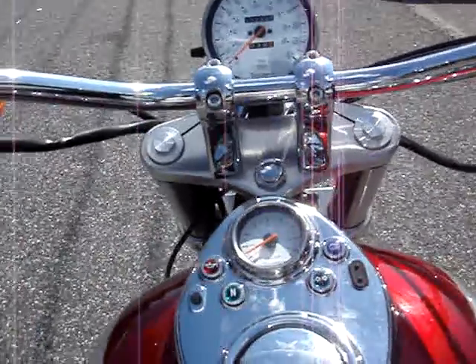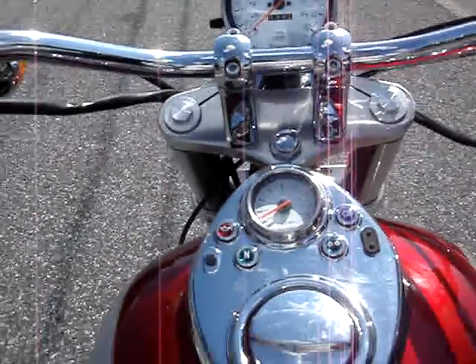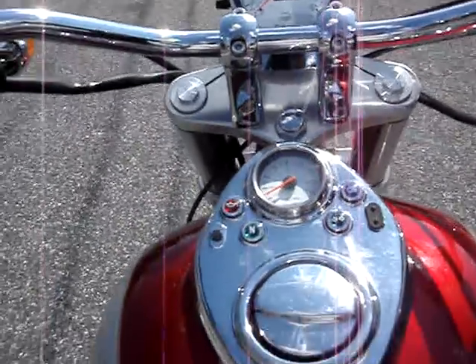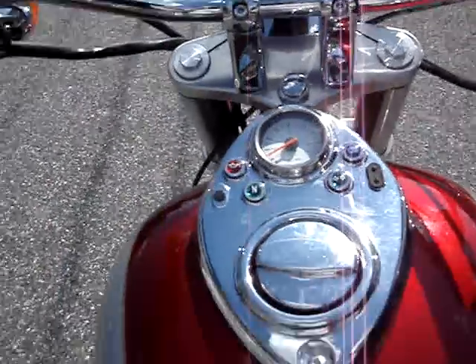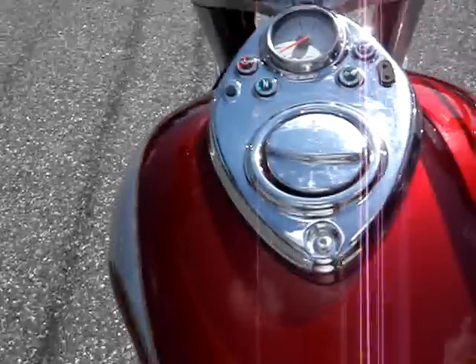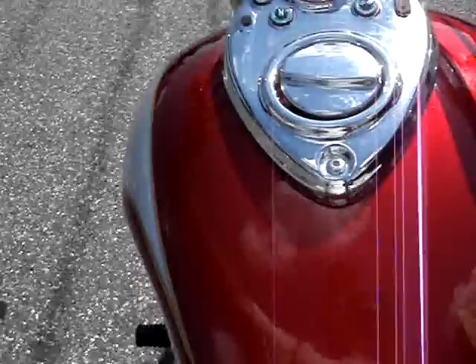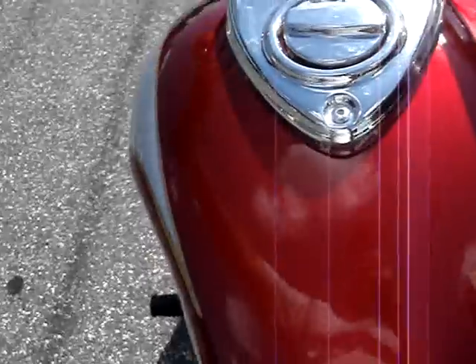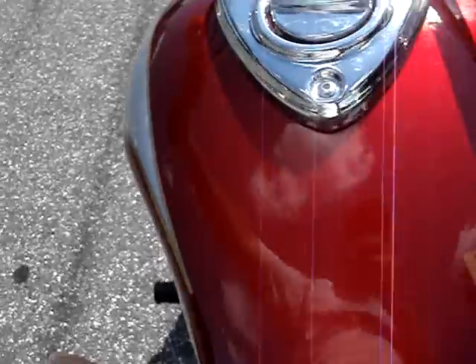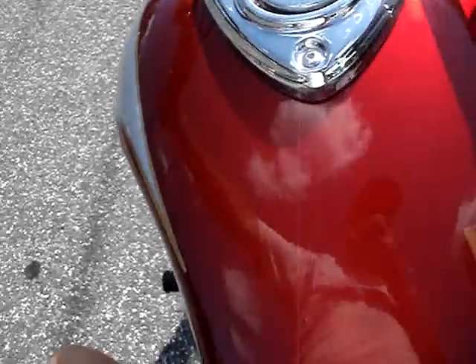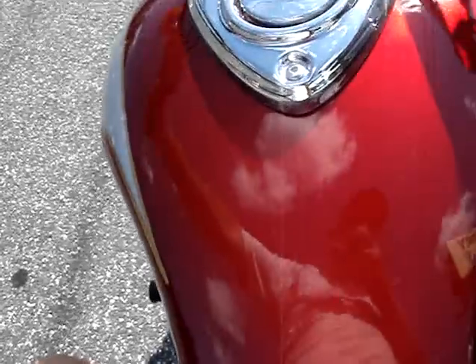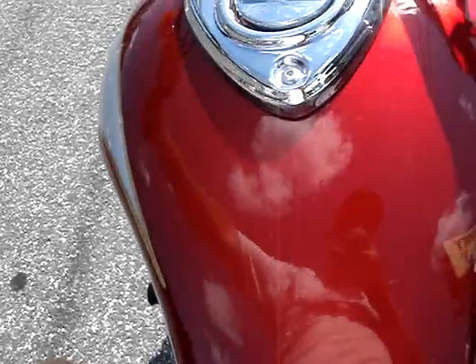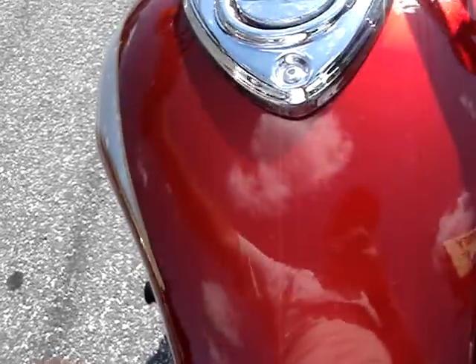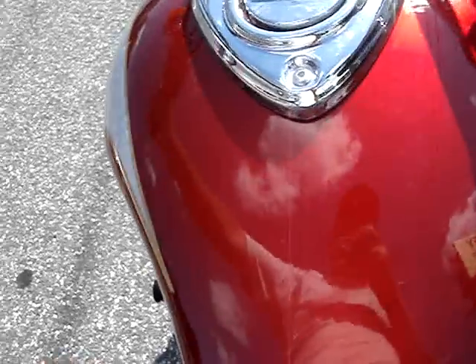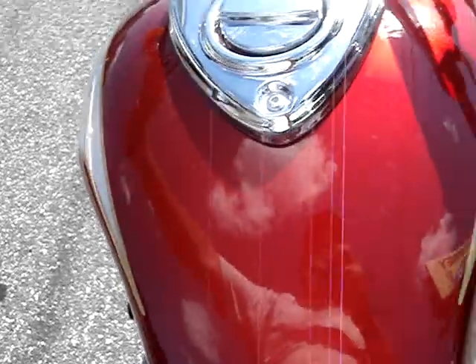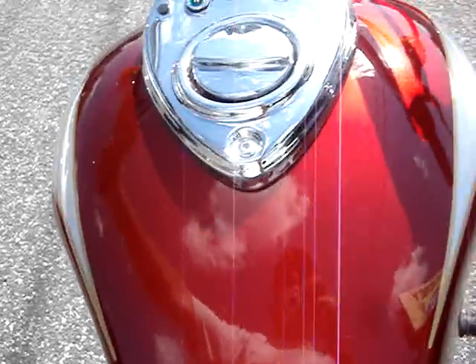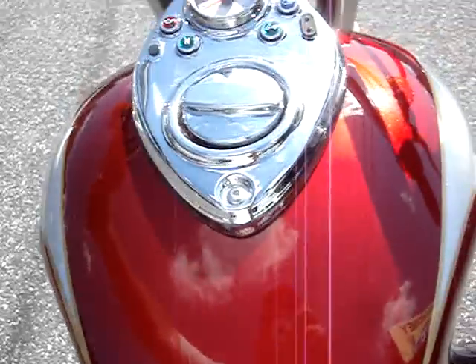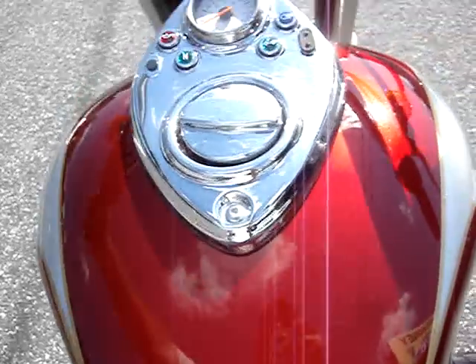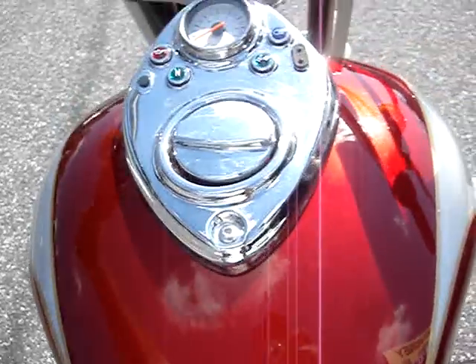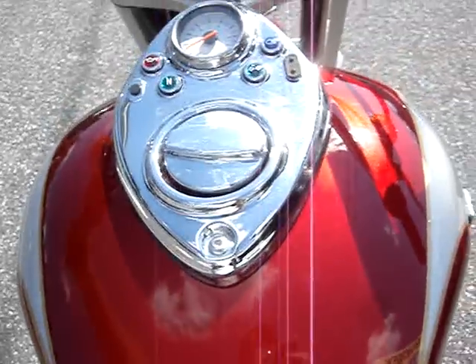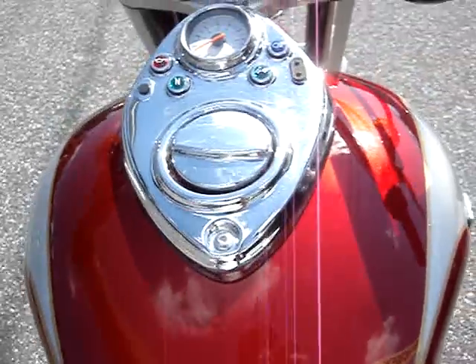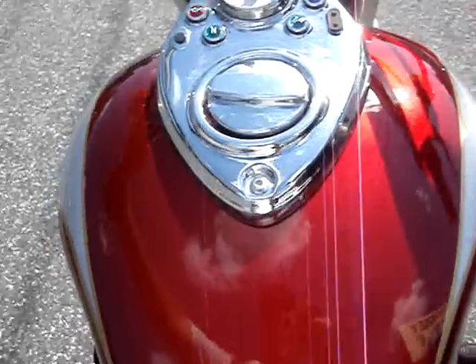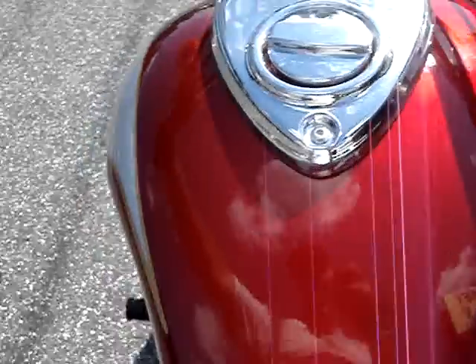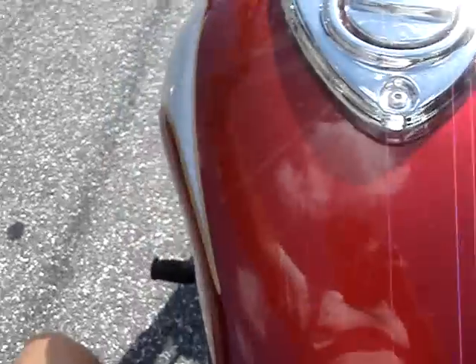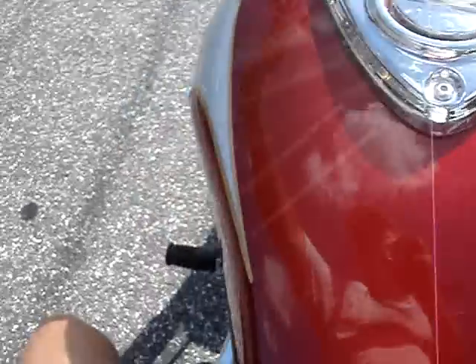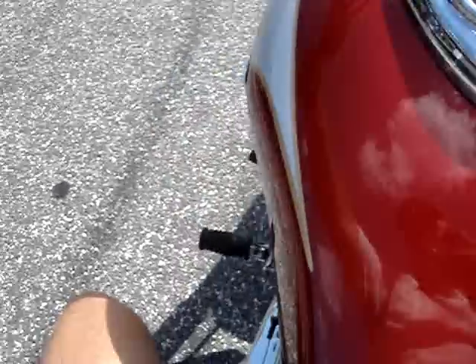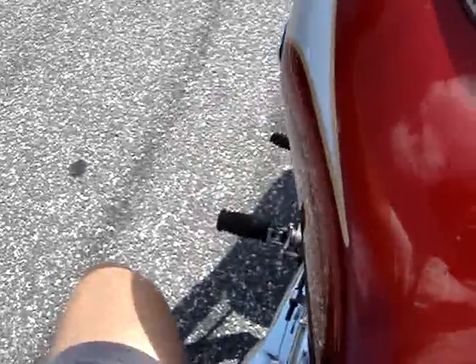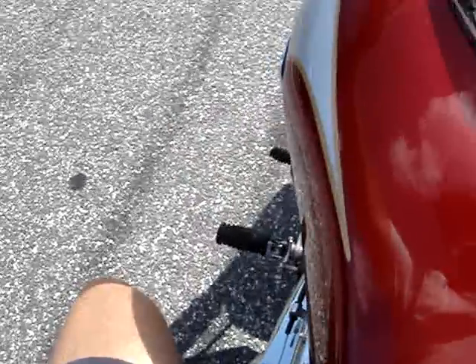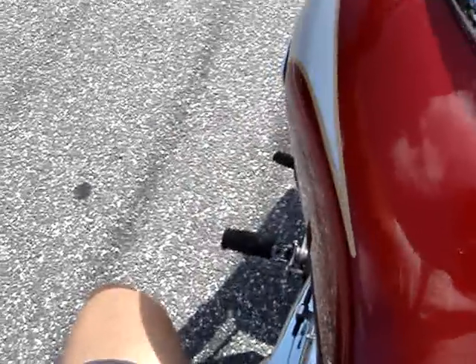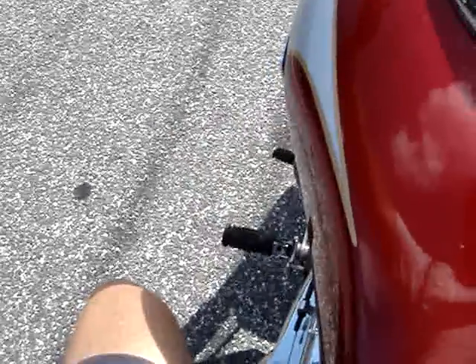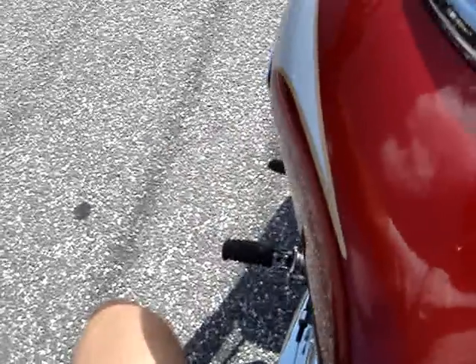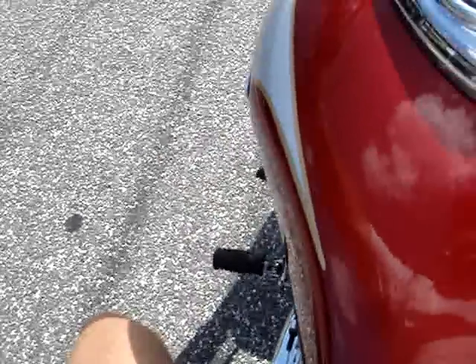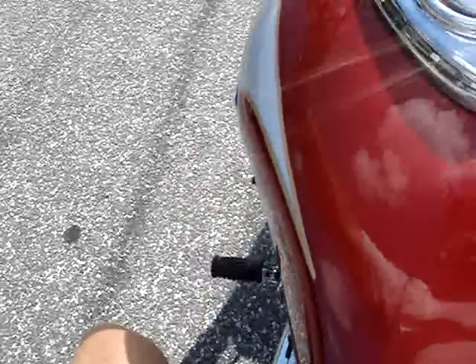It sounds good. The paint job is beautiful. She's ready to go.